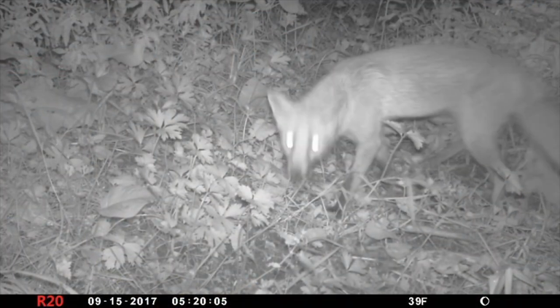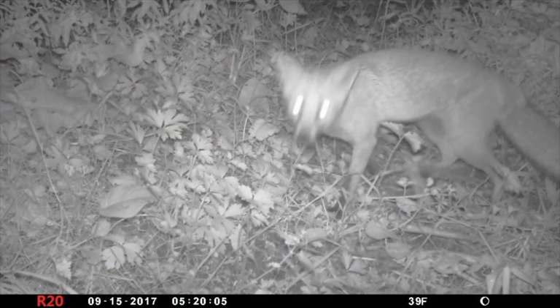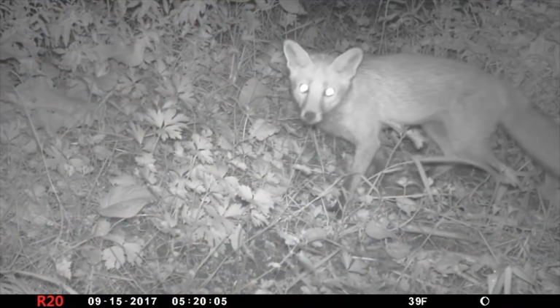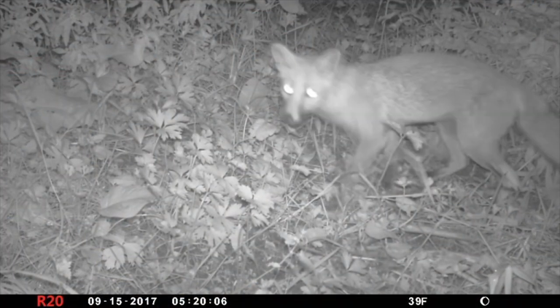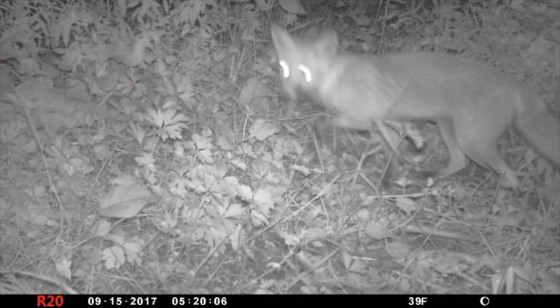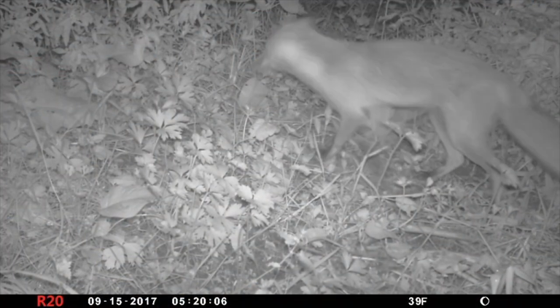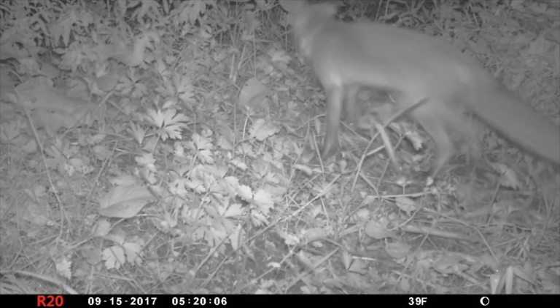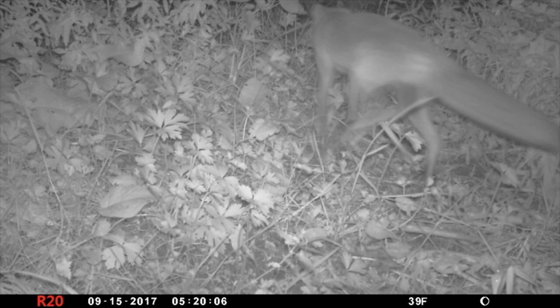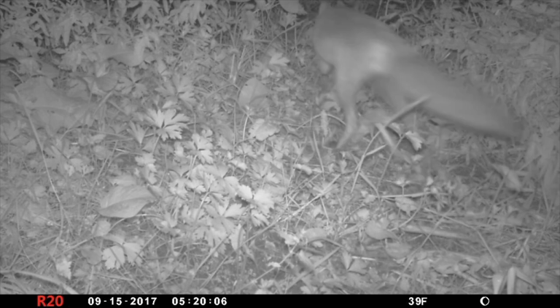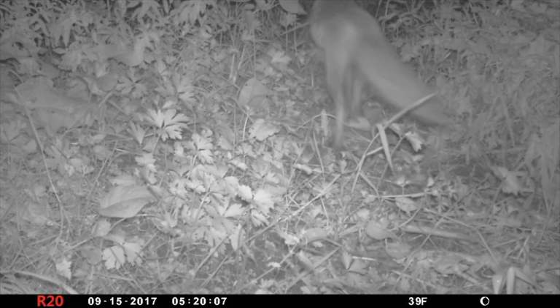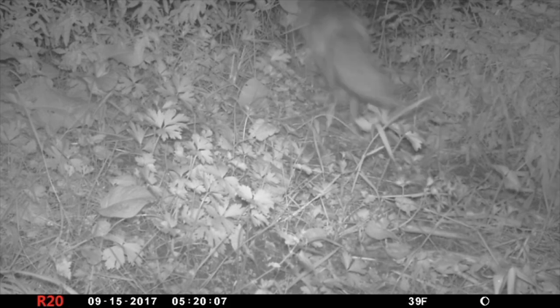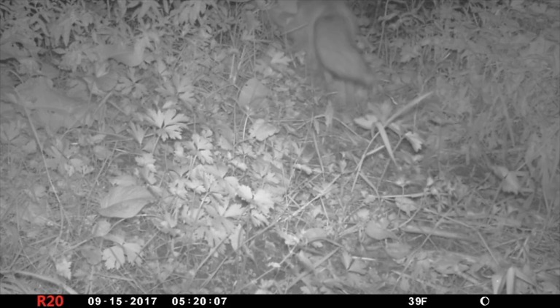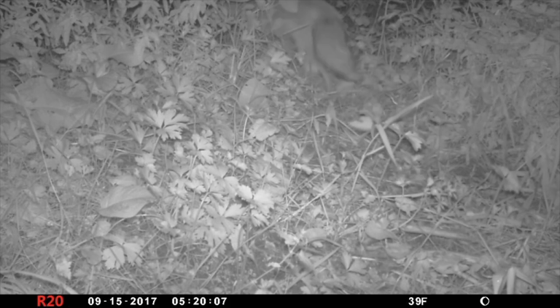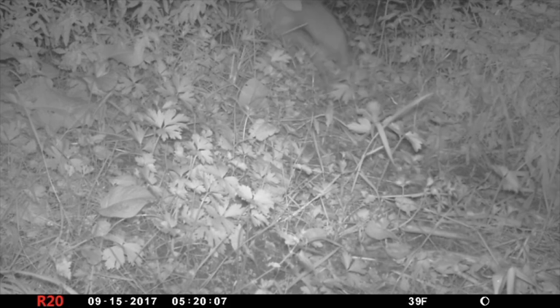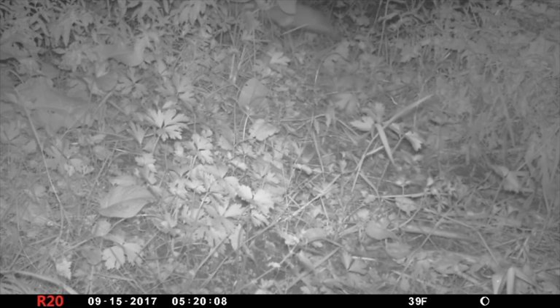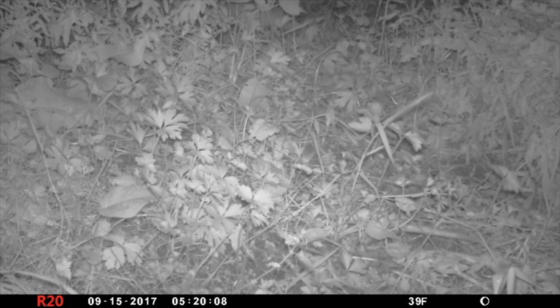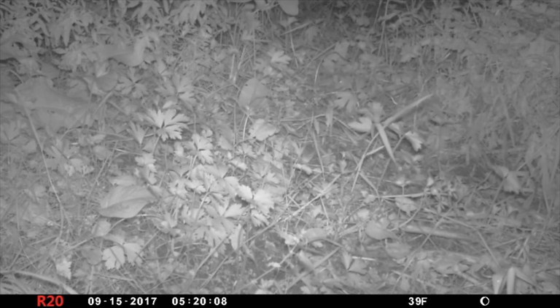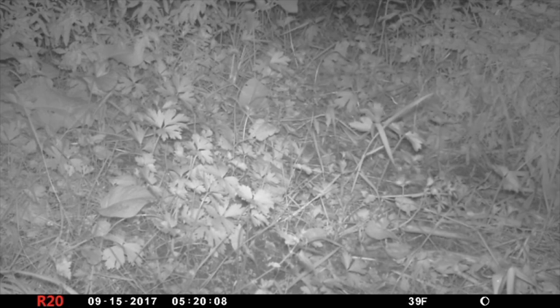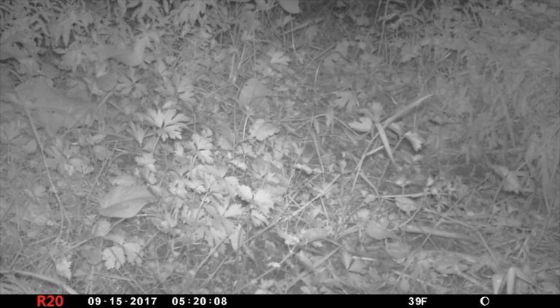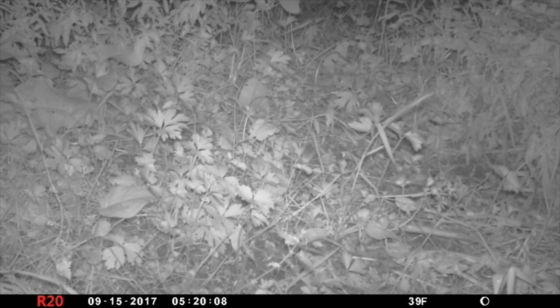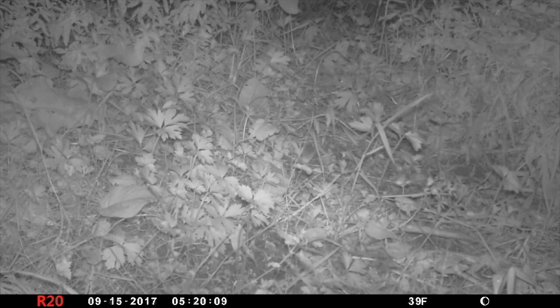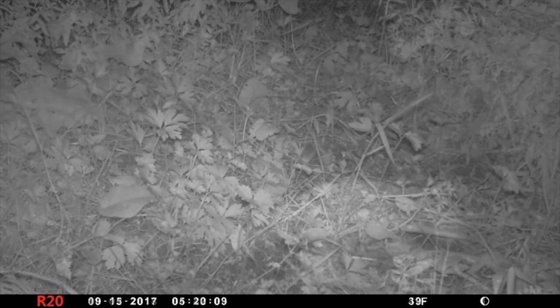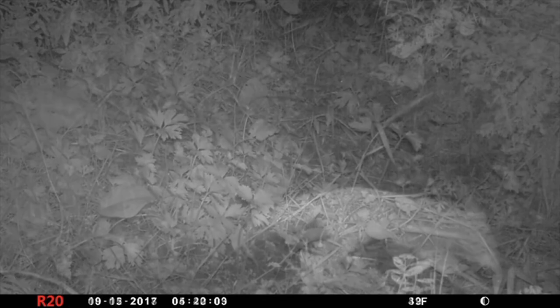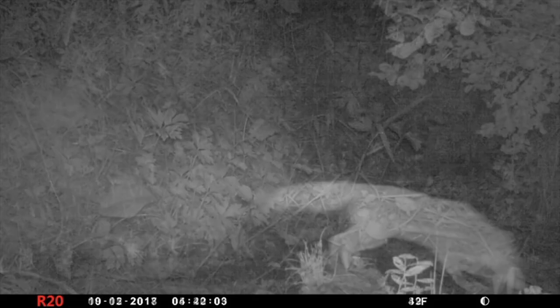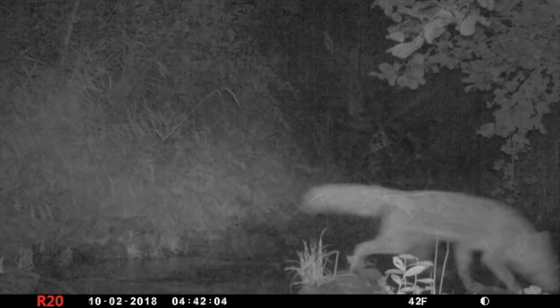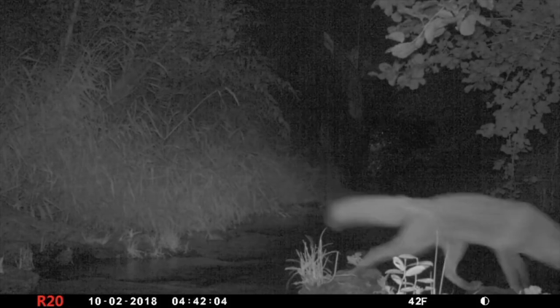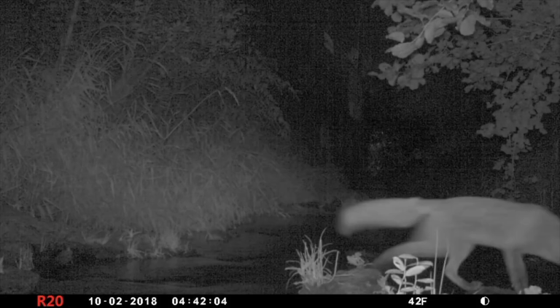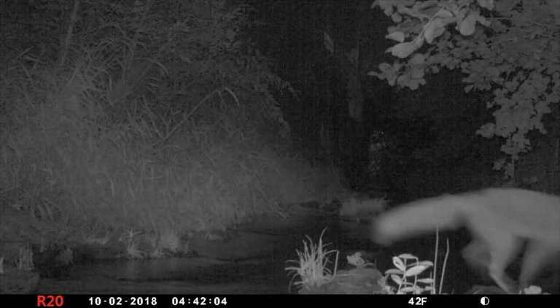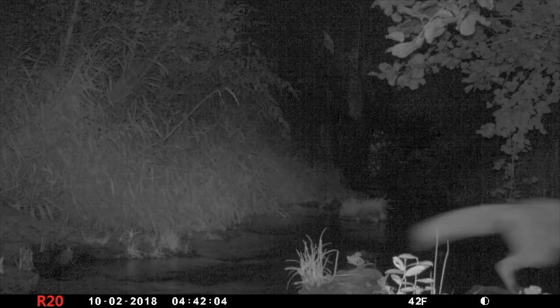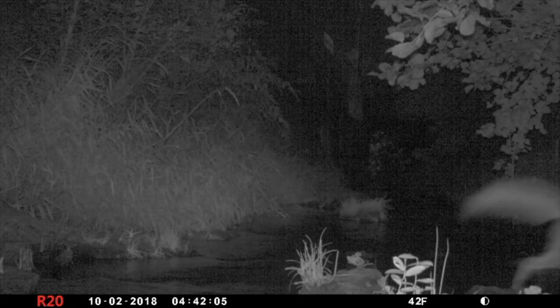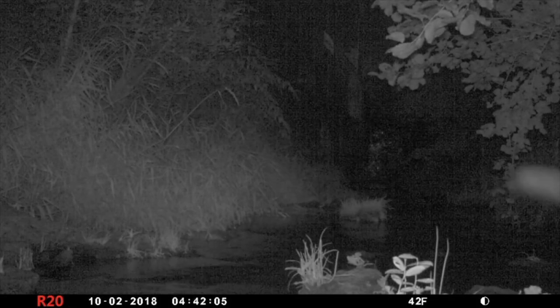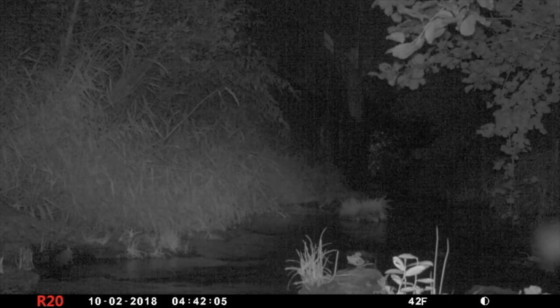This bushy tailed fox was very wary of our trail camera. We were lucky we got him on camera at all.